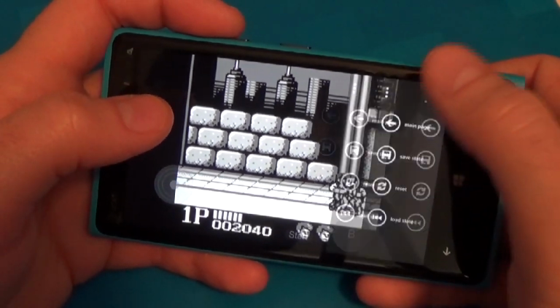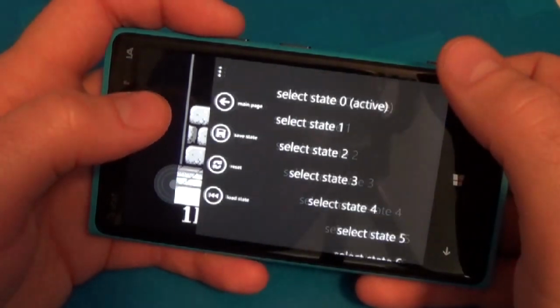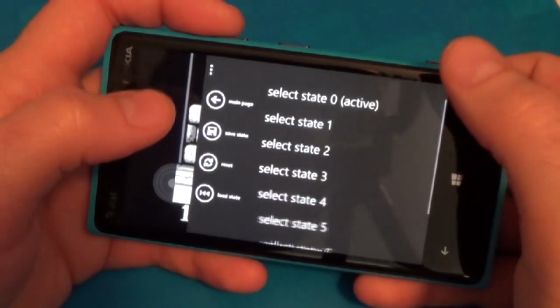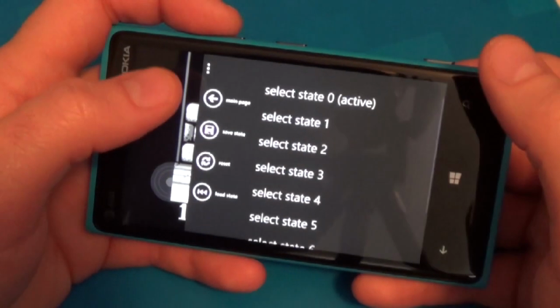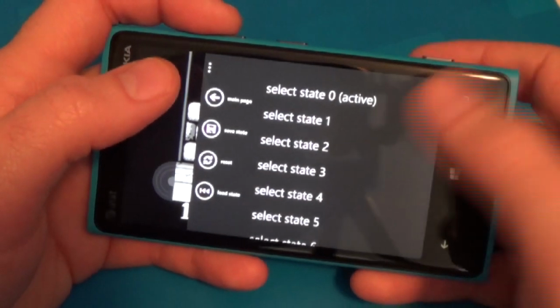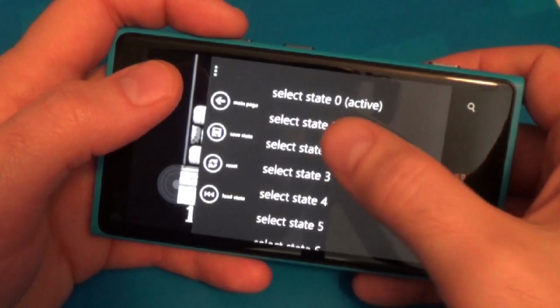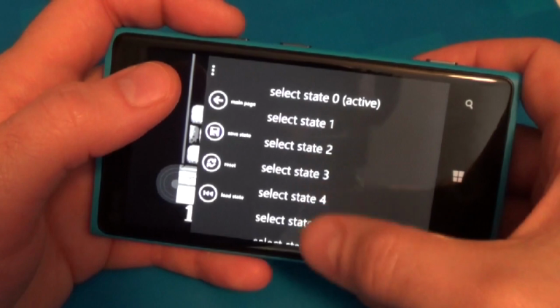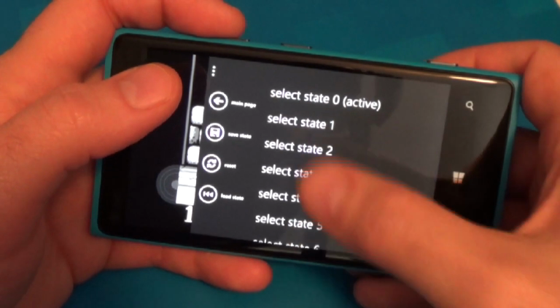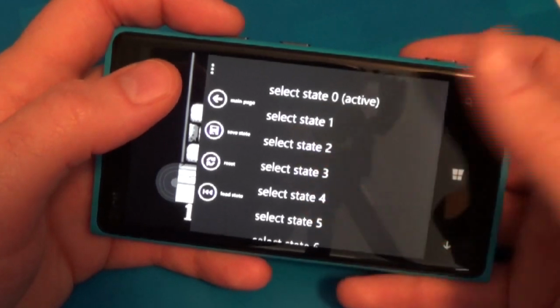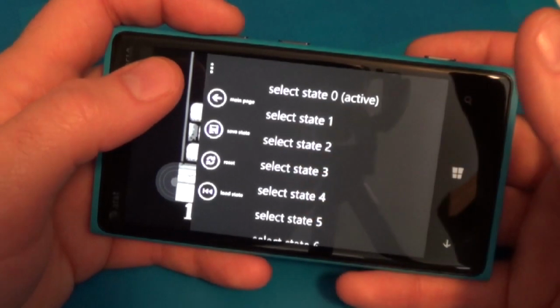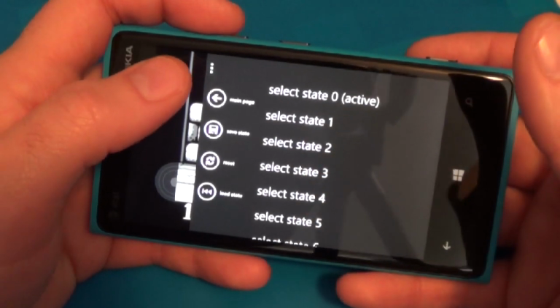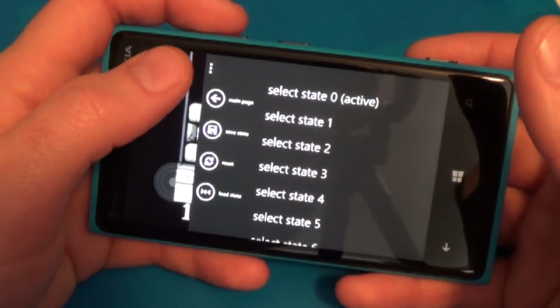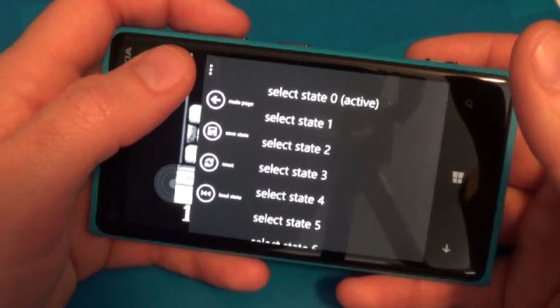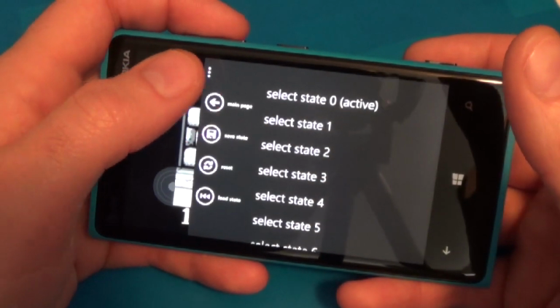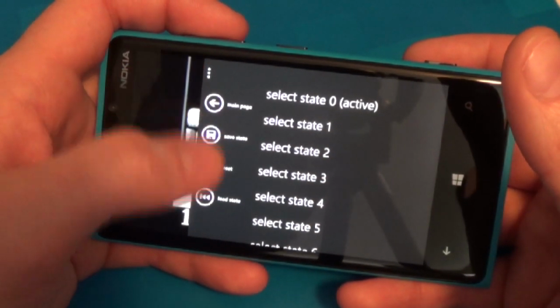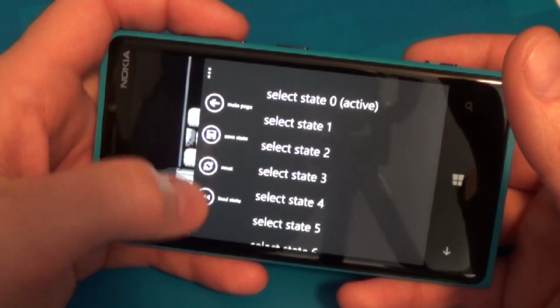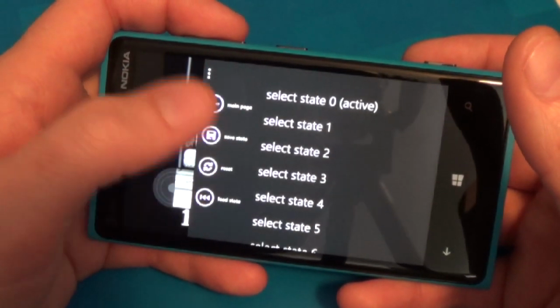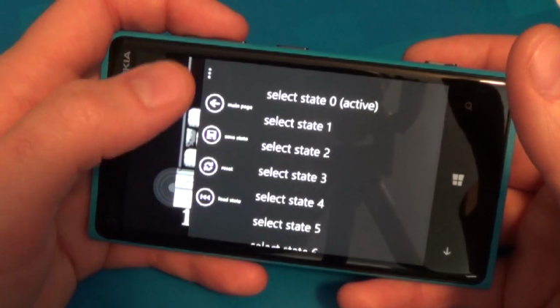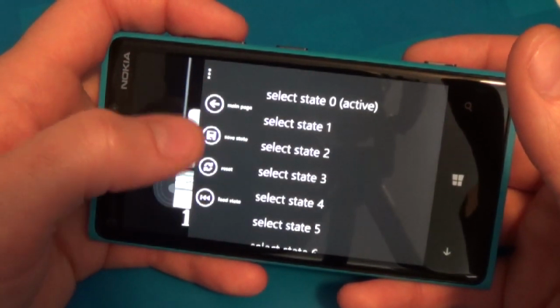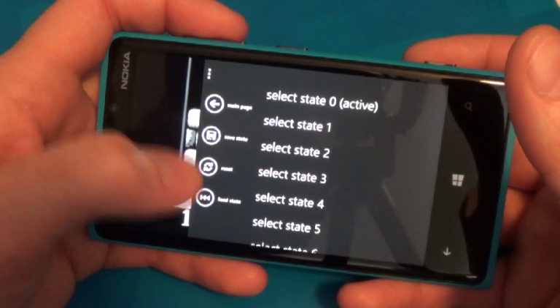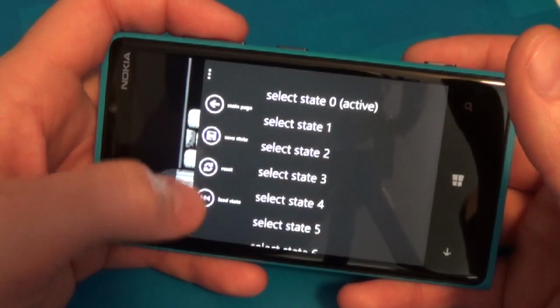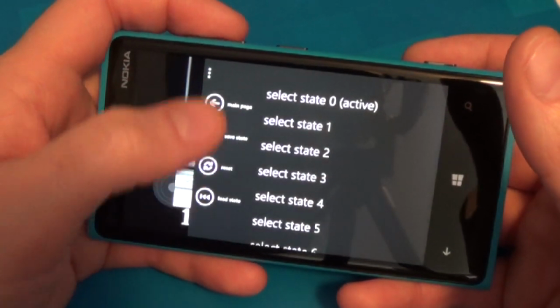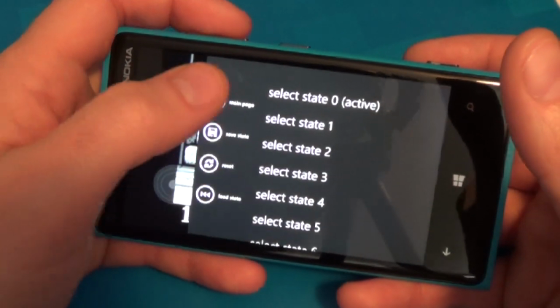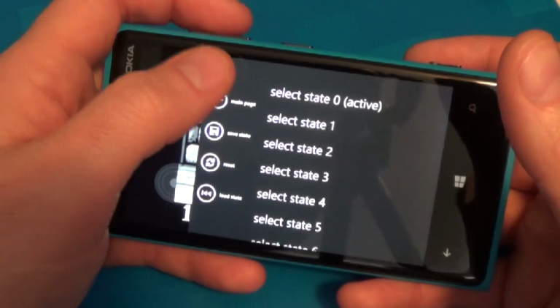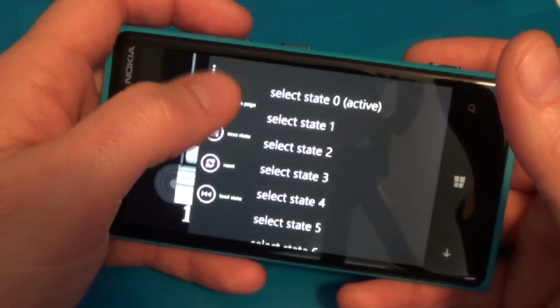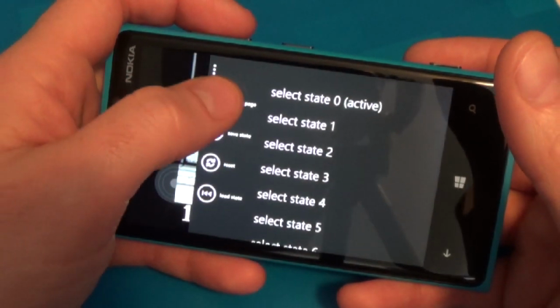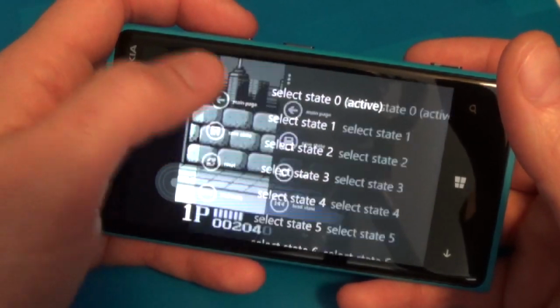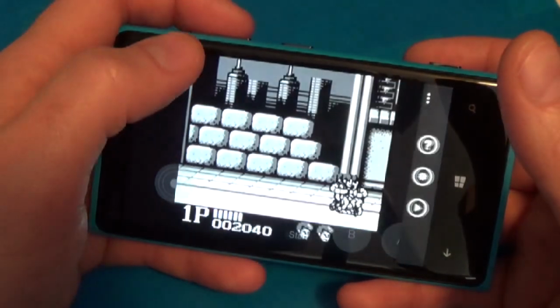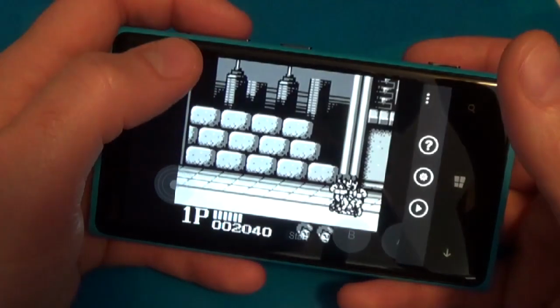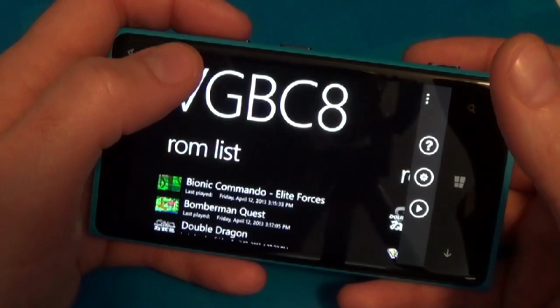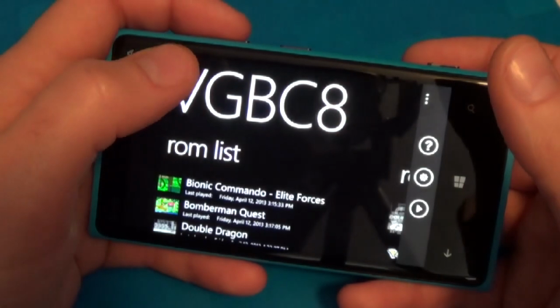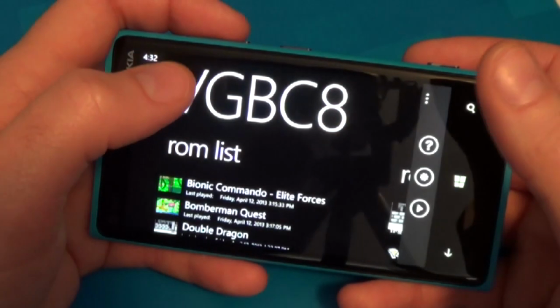I can choose different save states, create one, or load one, and go back to the main menu.